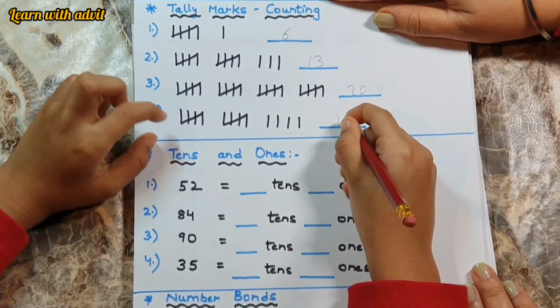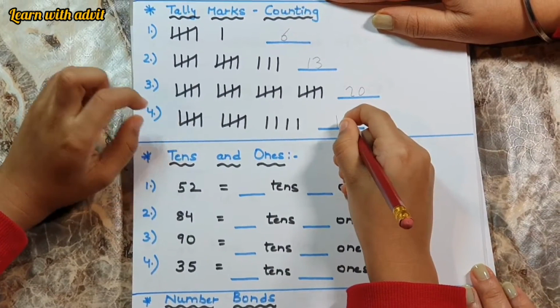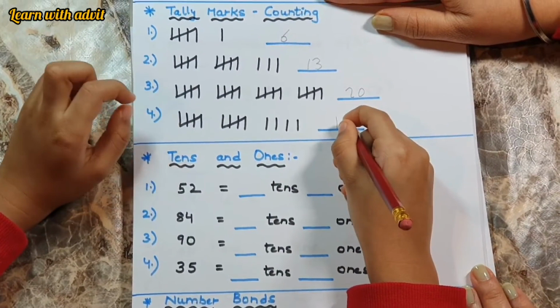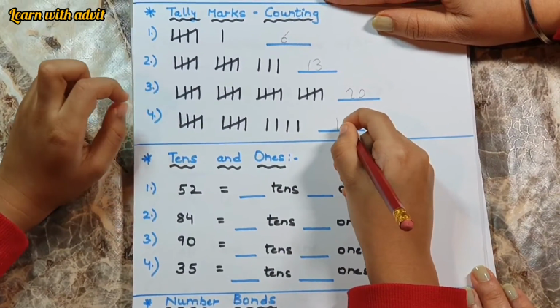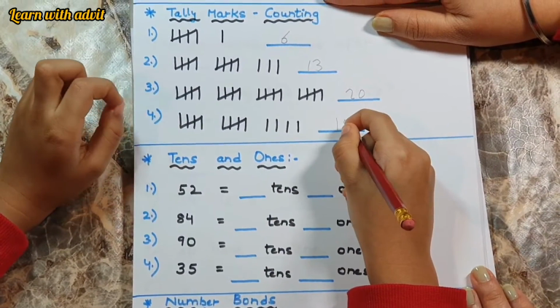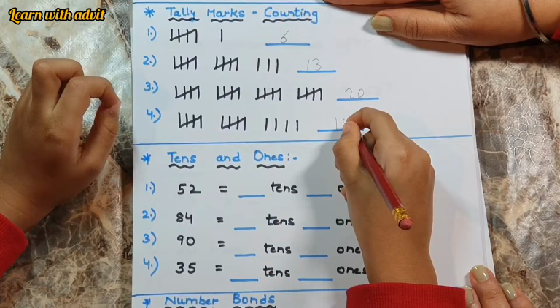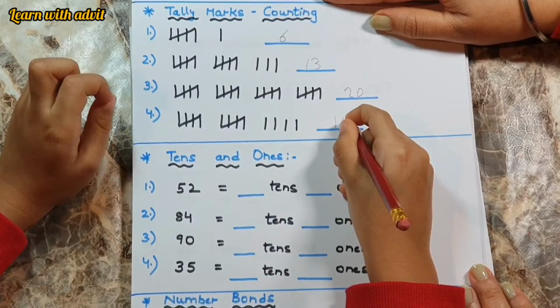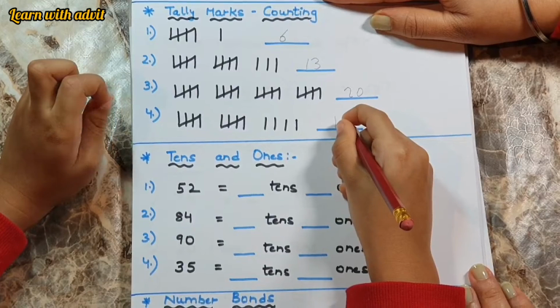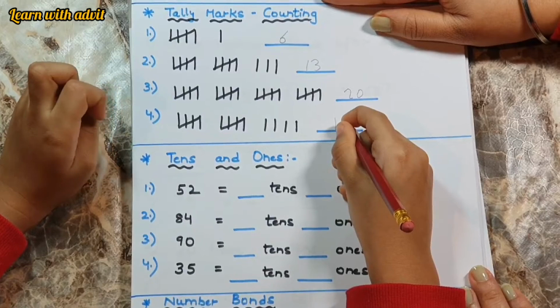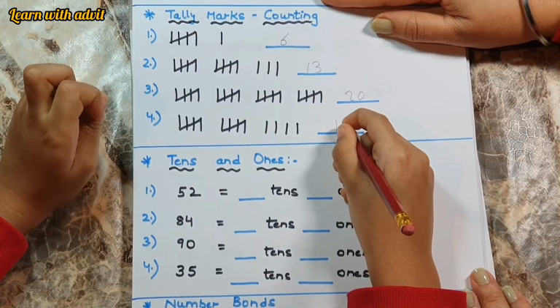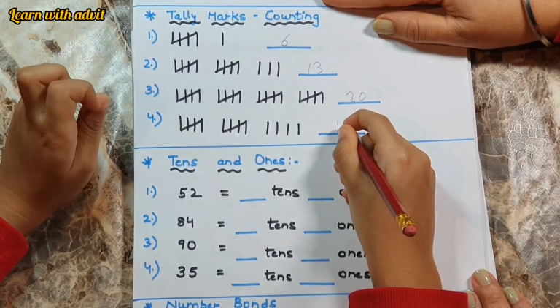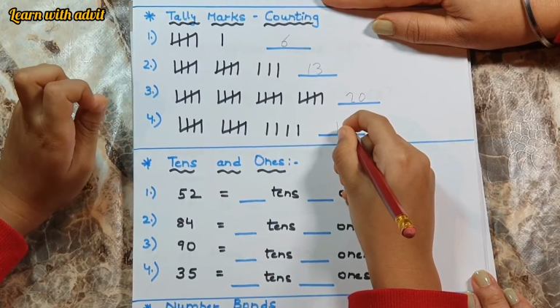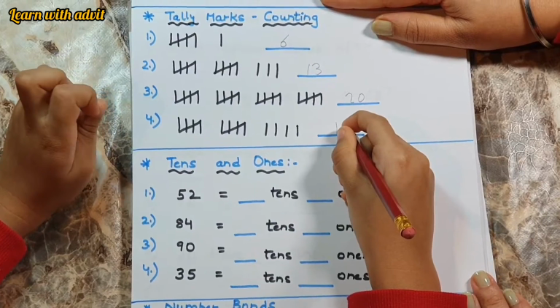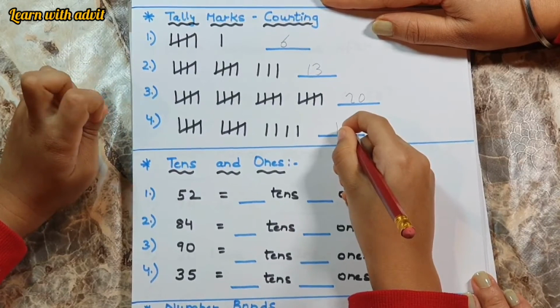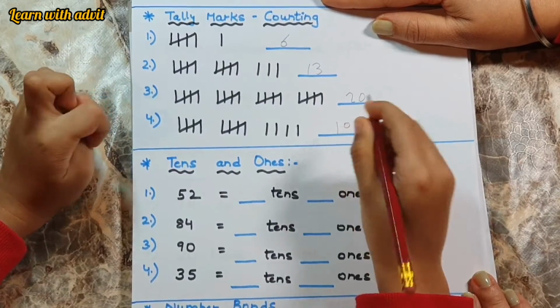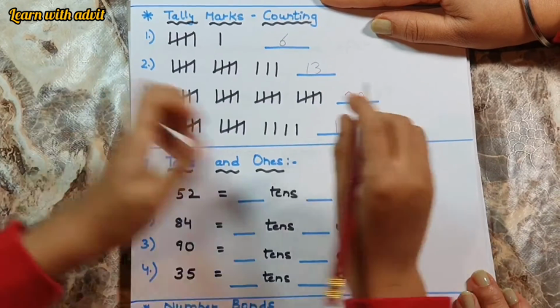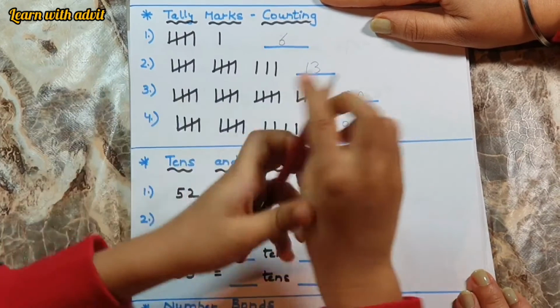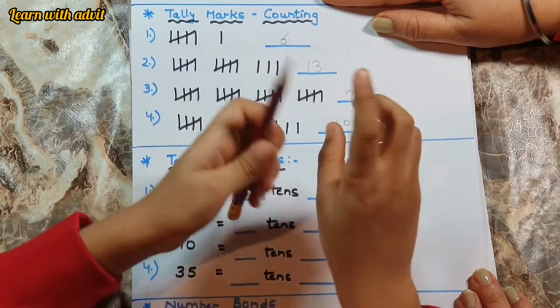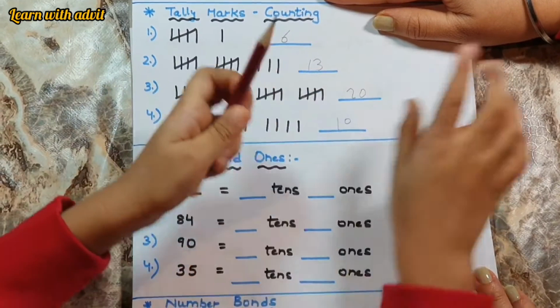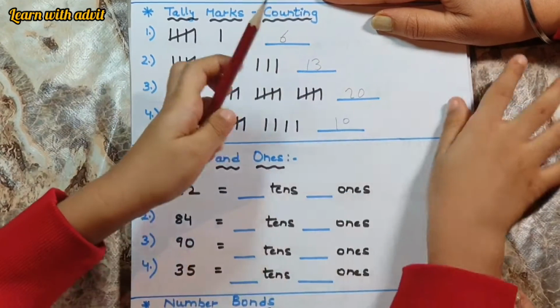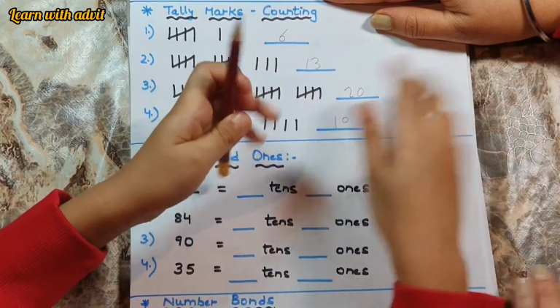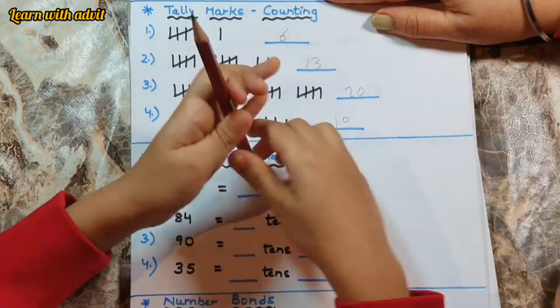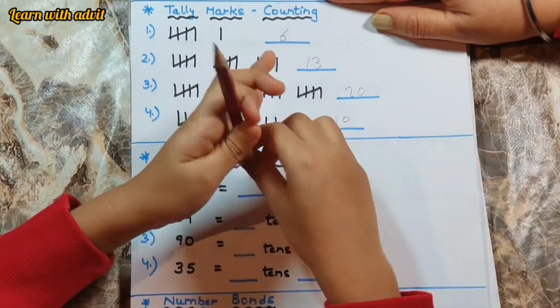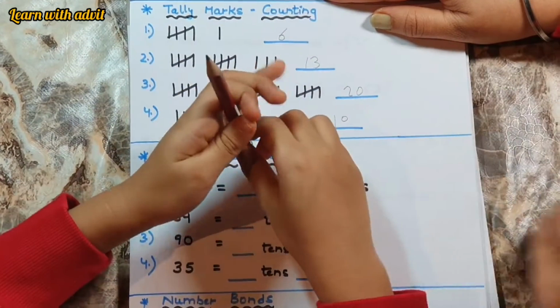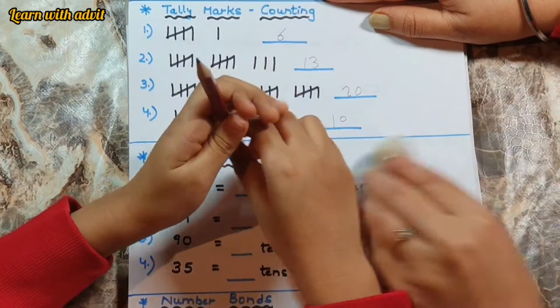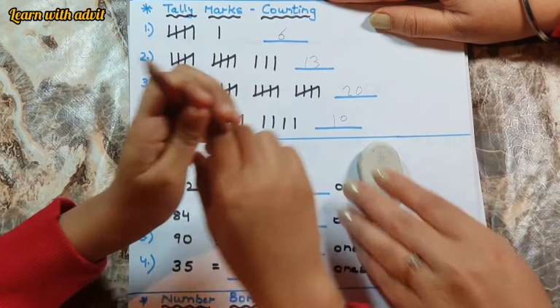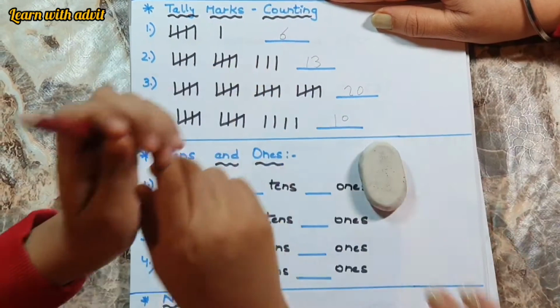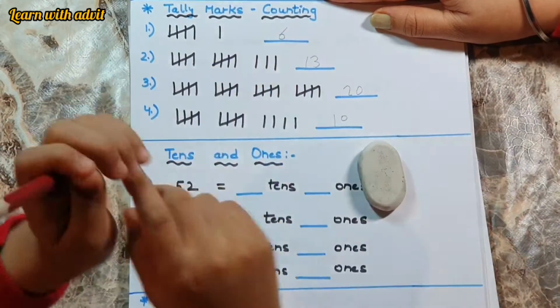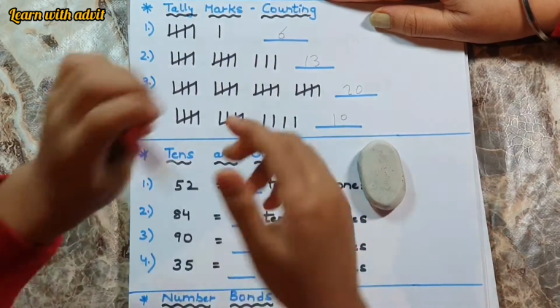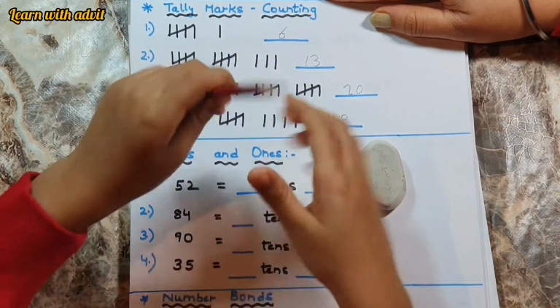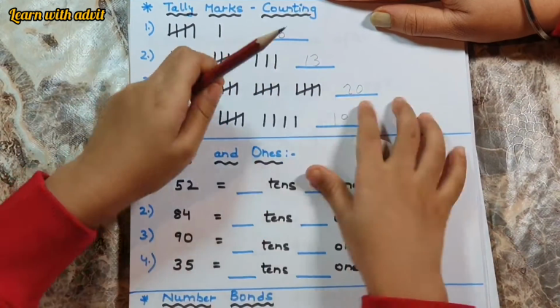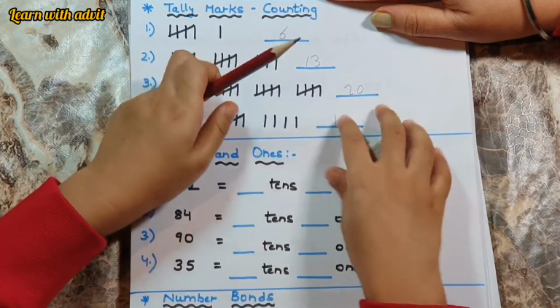No — not nineteen. No — fourteen. Yeah. Good.